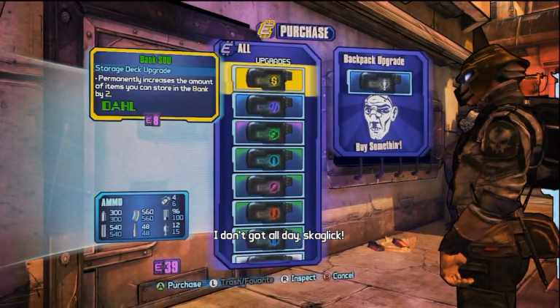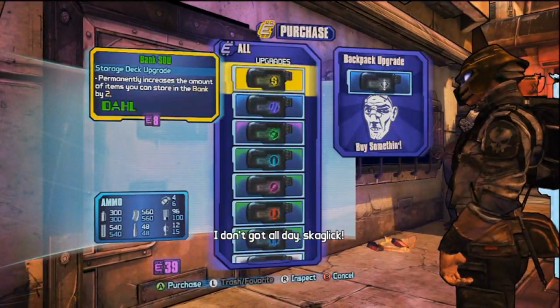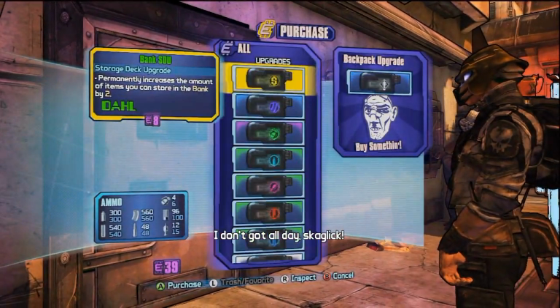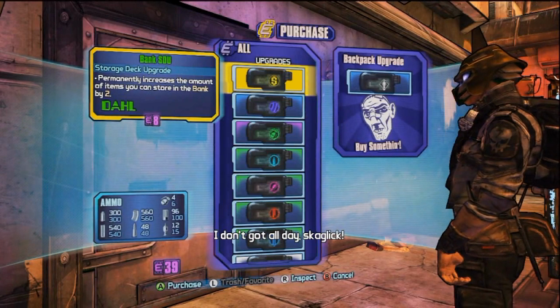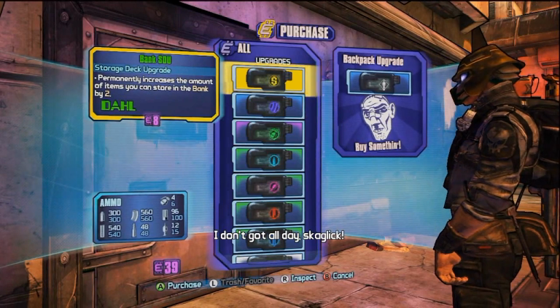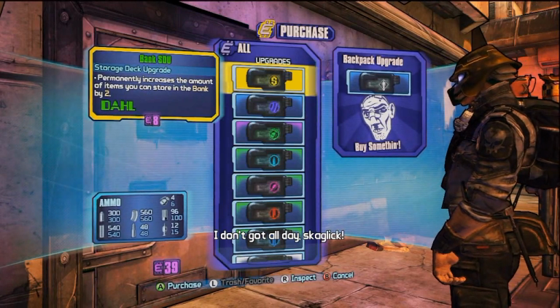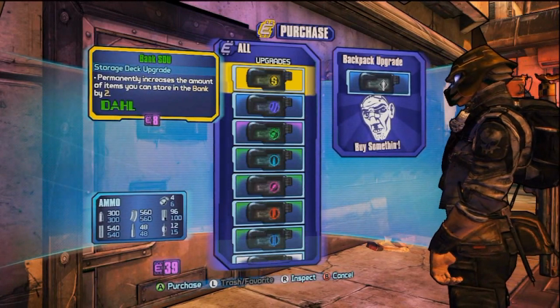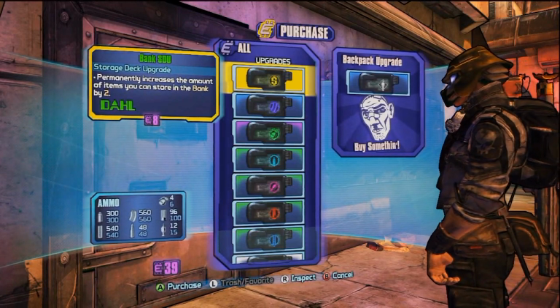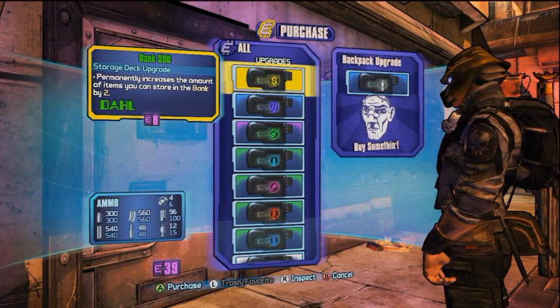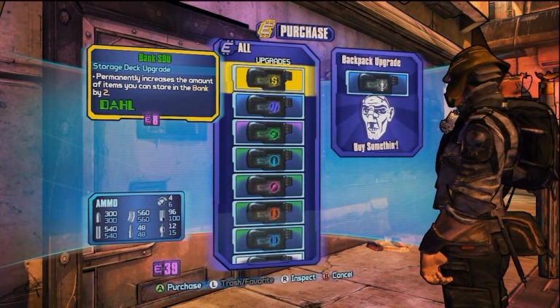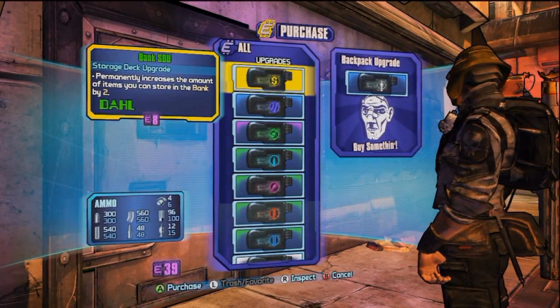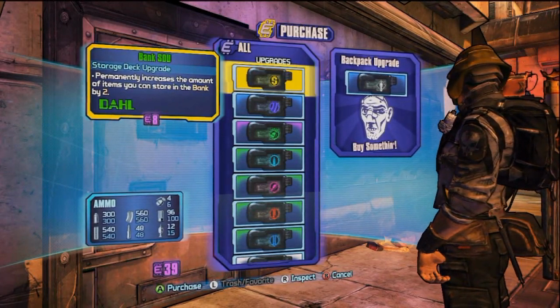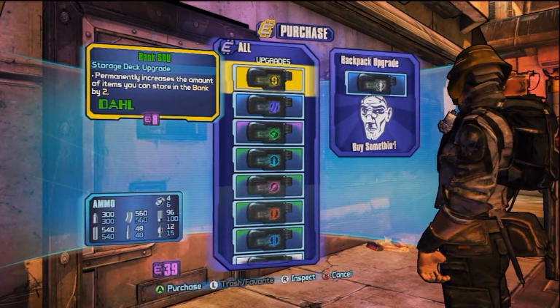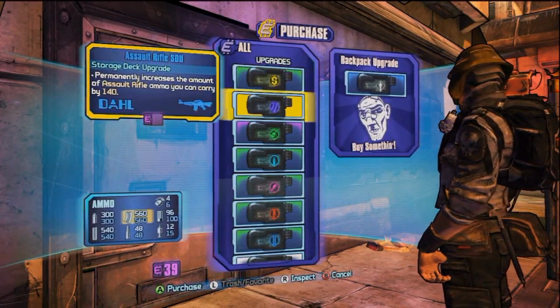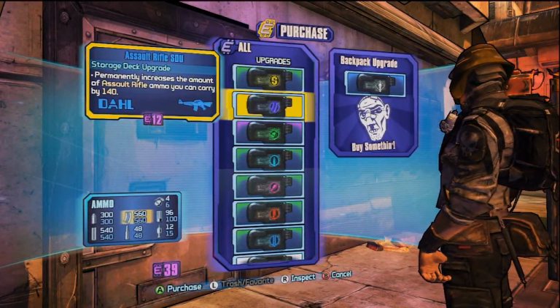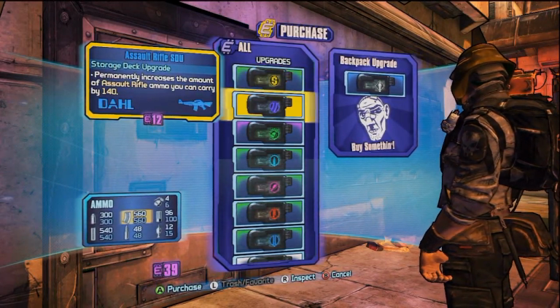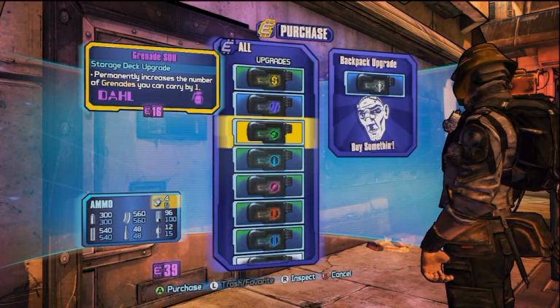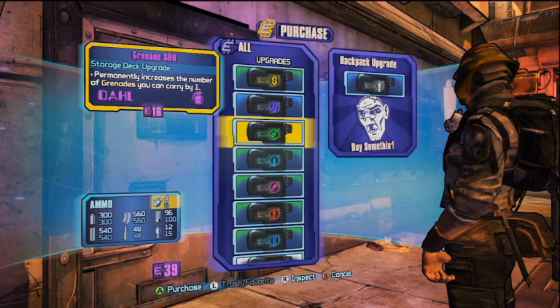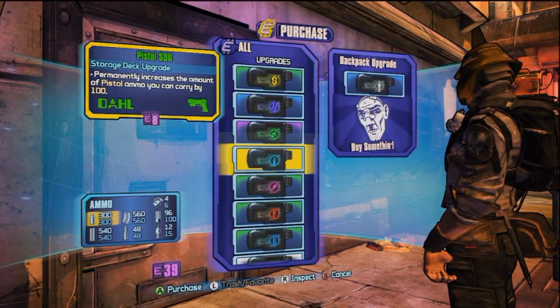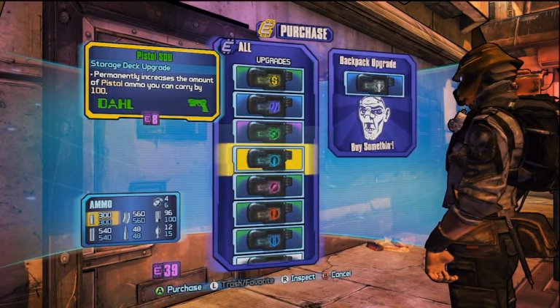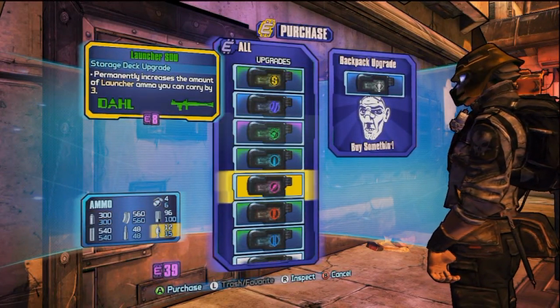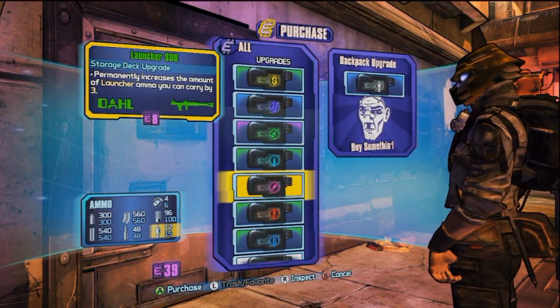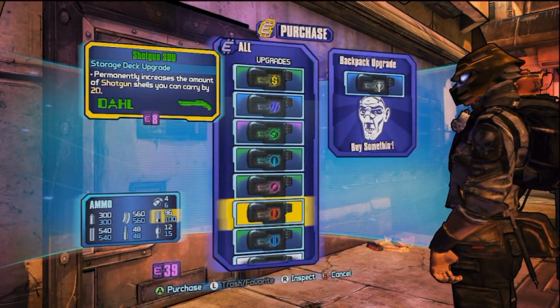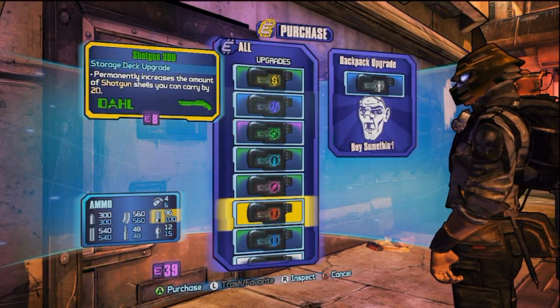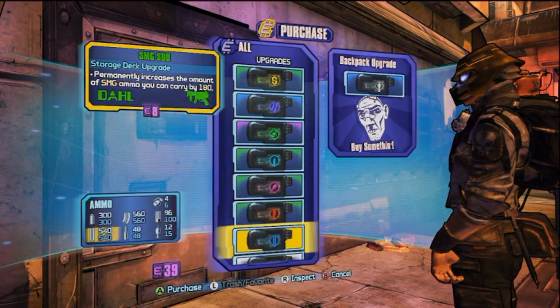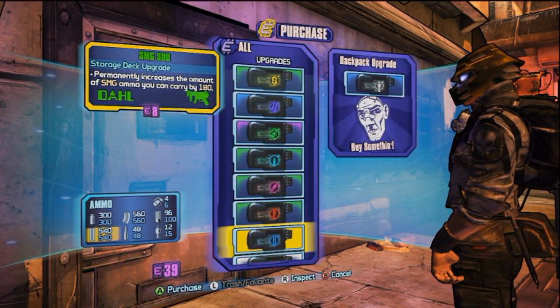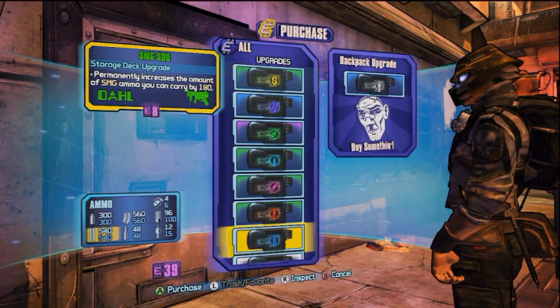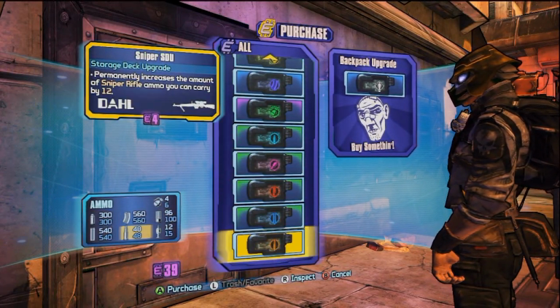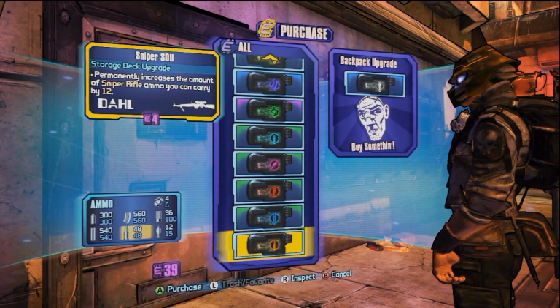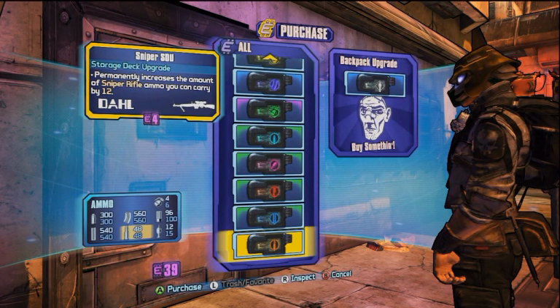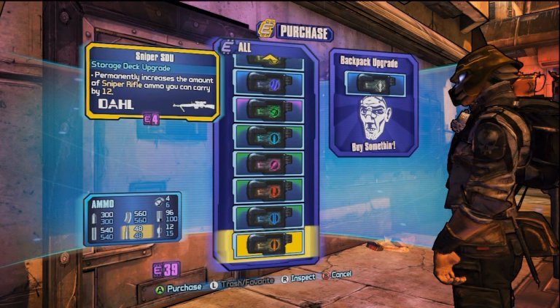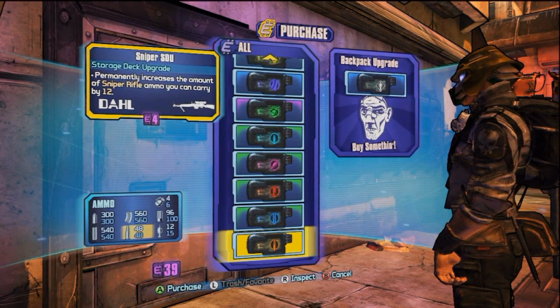First you have to have completed the mission Plan B, and you want Iridian. Iridian is what you buy stuff with.